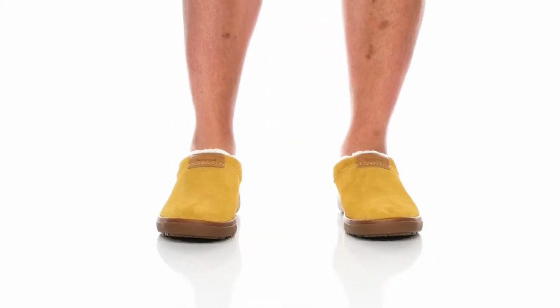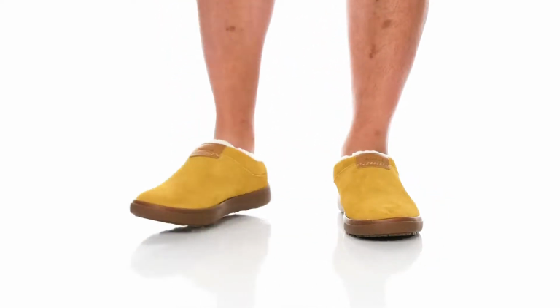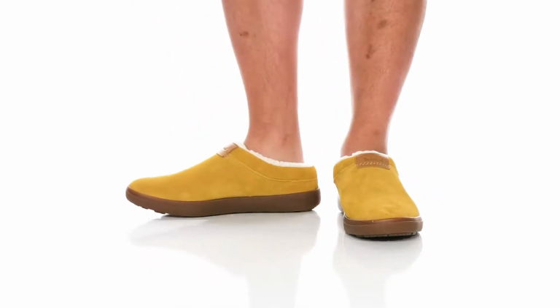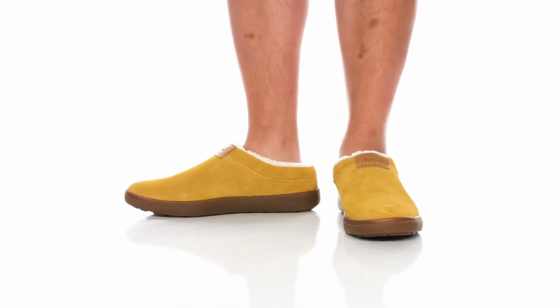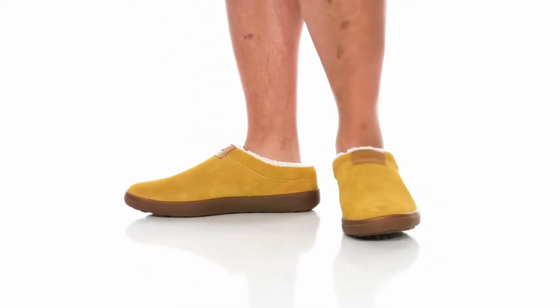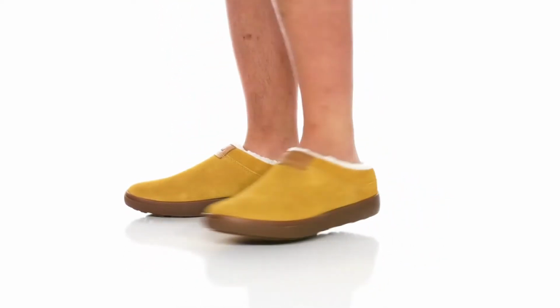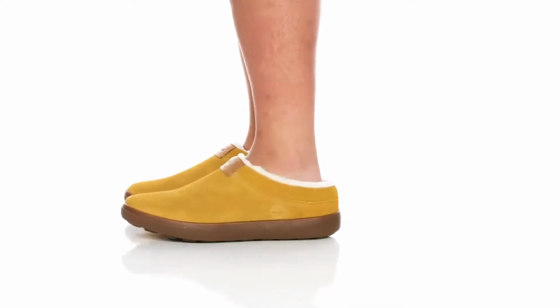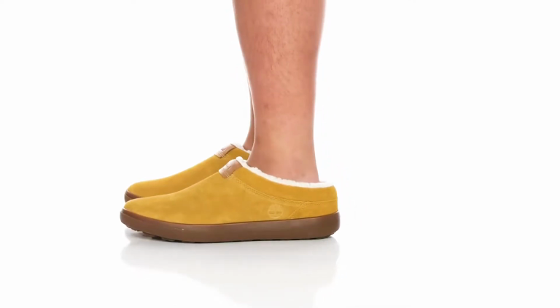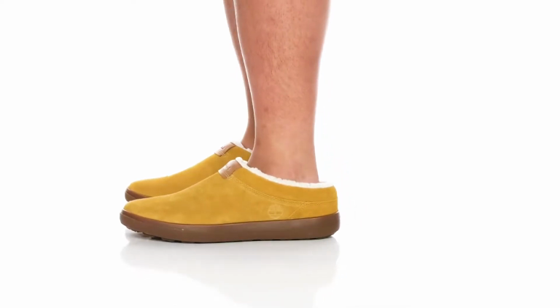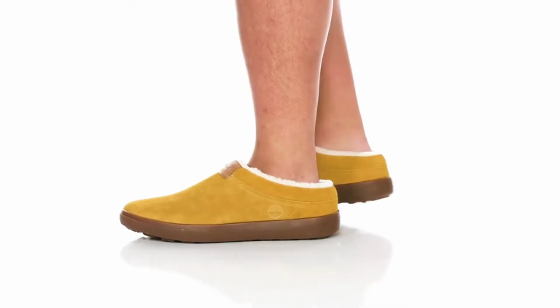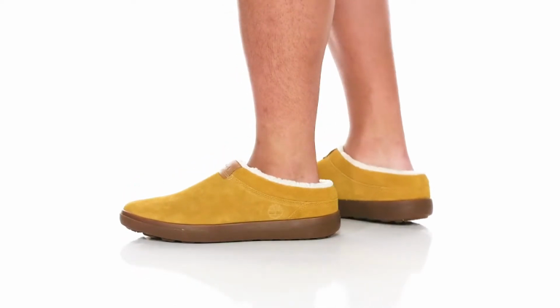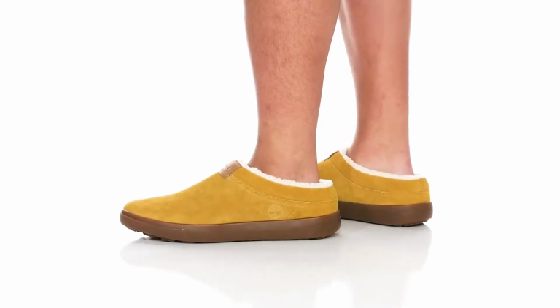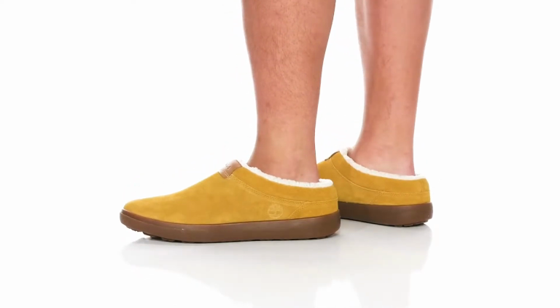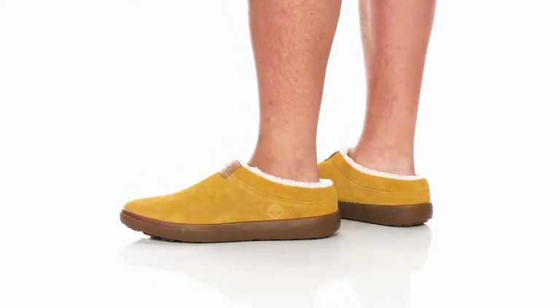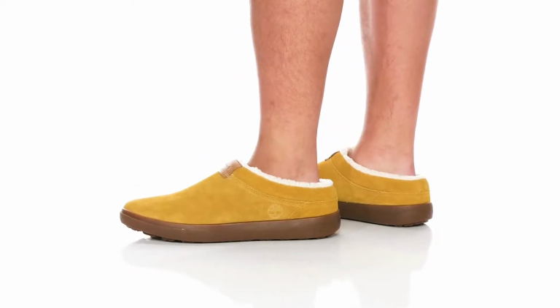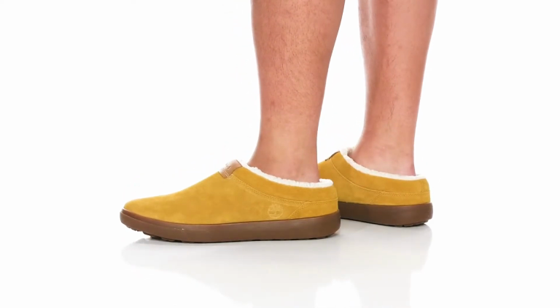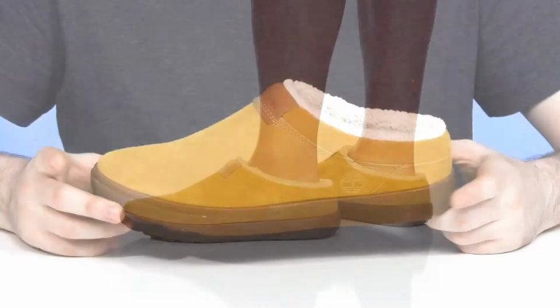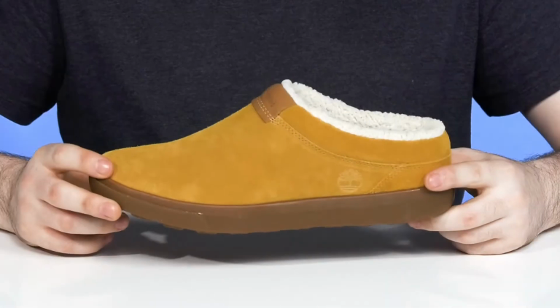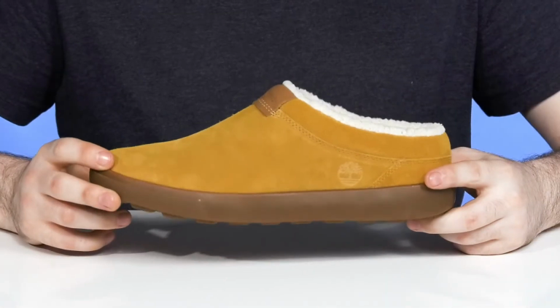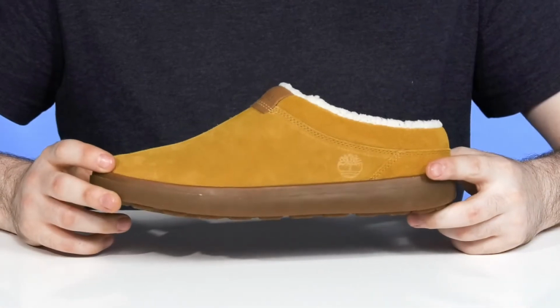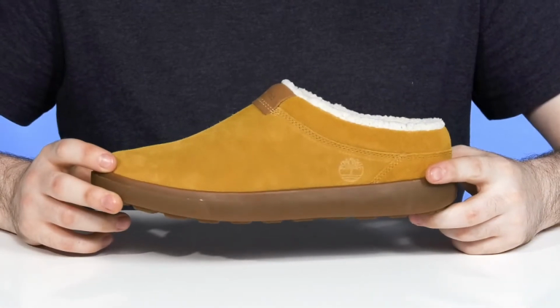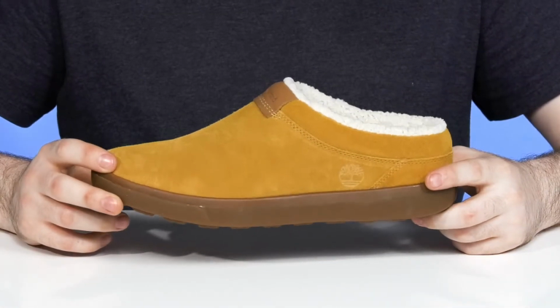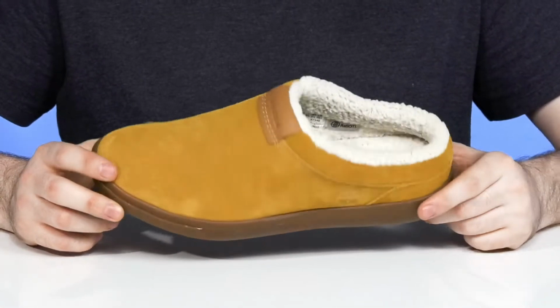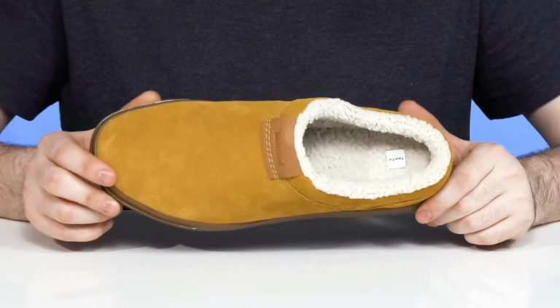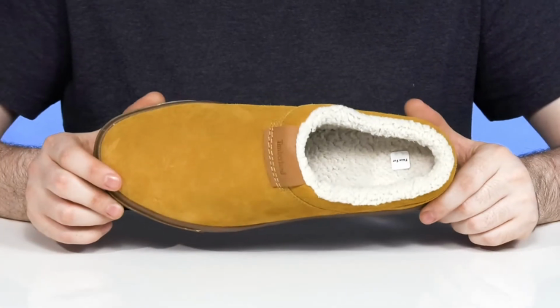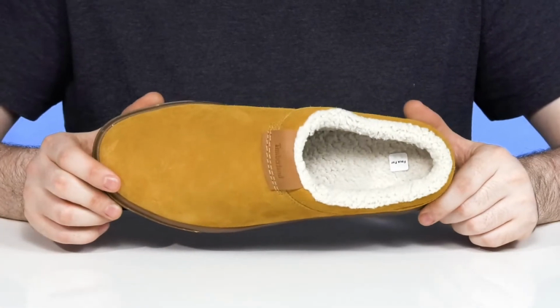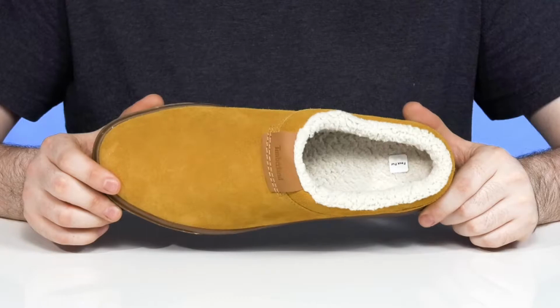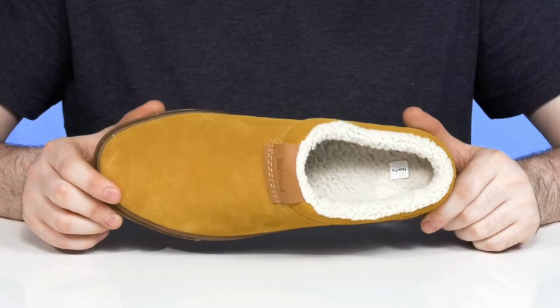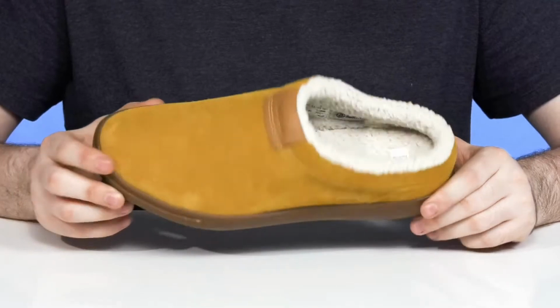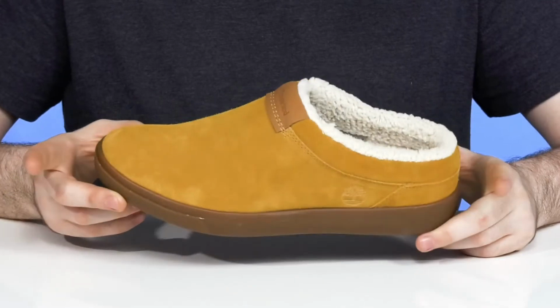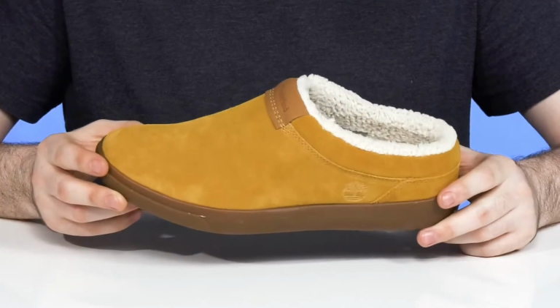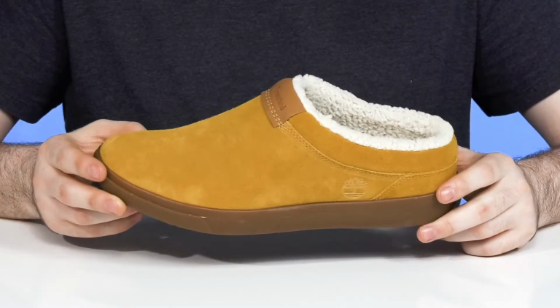Stay comfortable around the house when you're wearing this silhouette from Timberland. After a long hard day at work, kick back and relax with this silhouette.